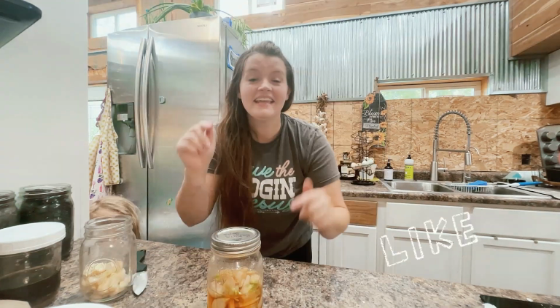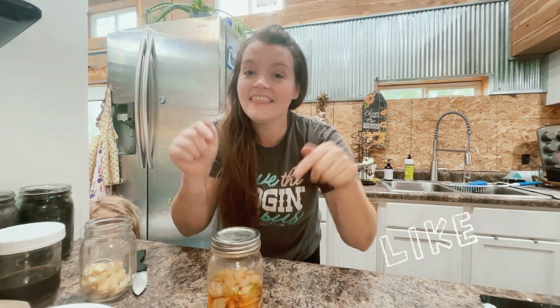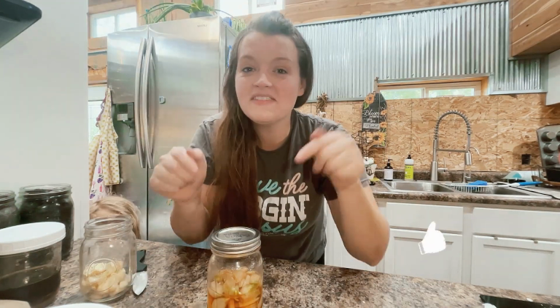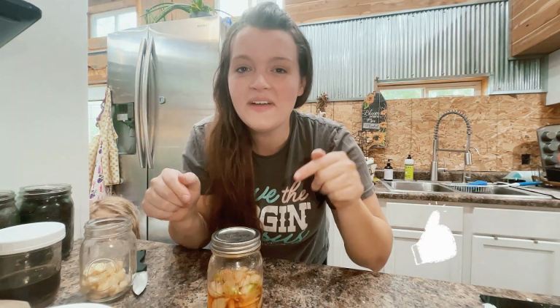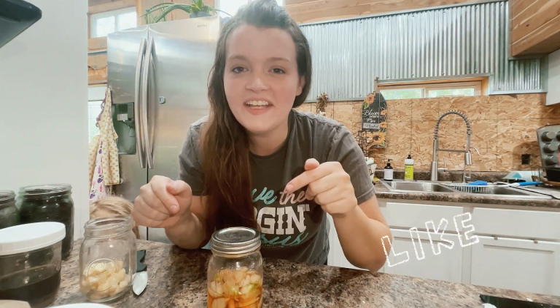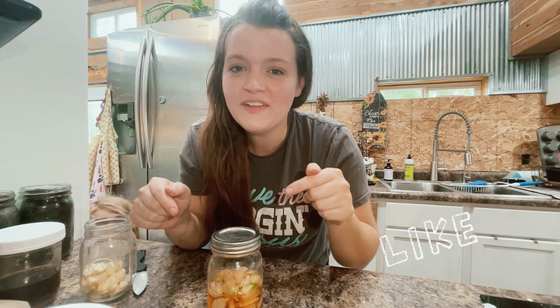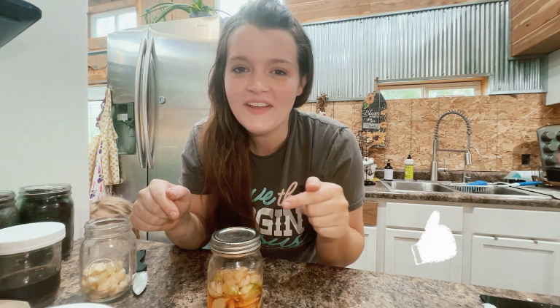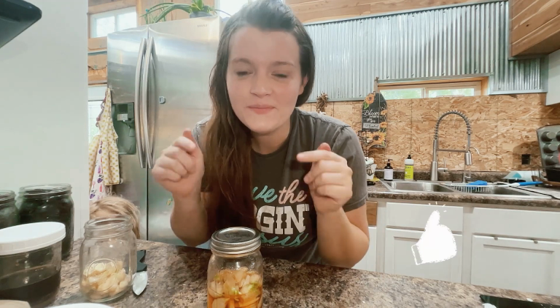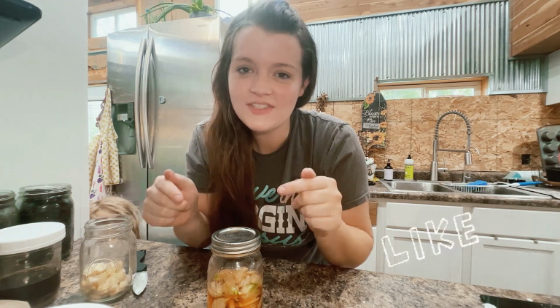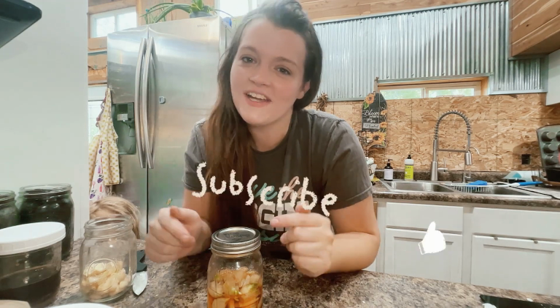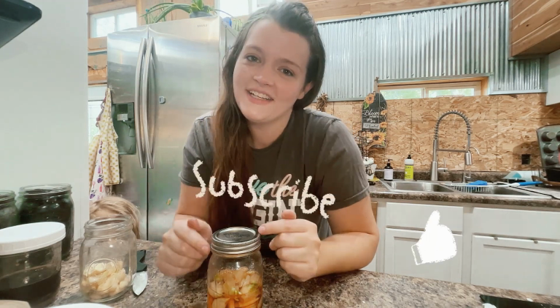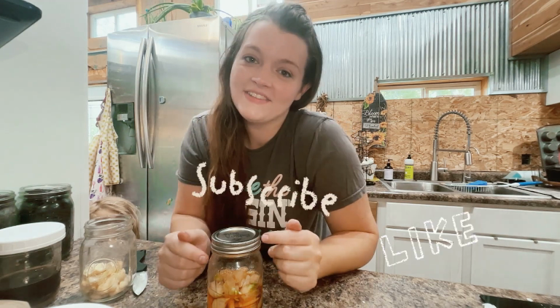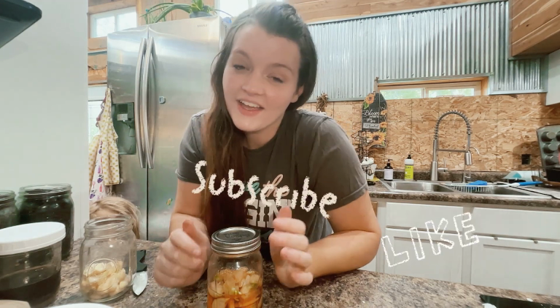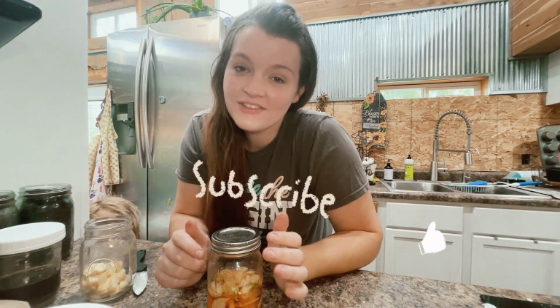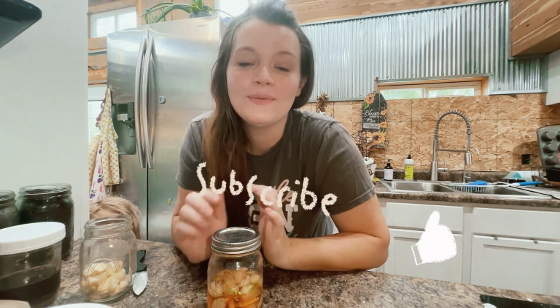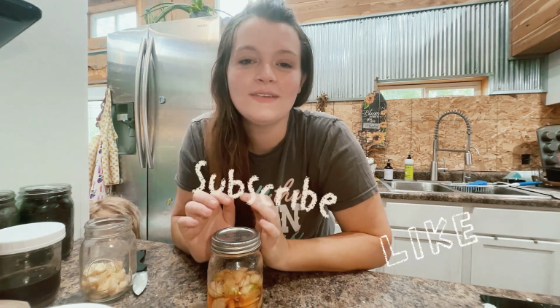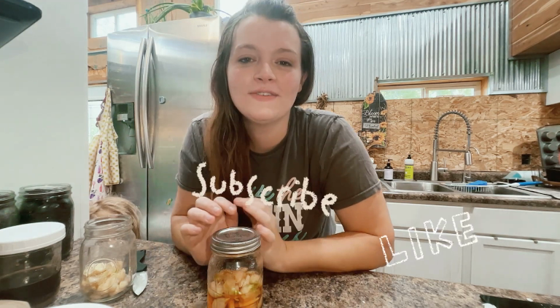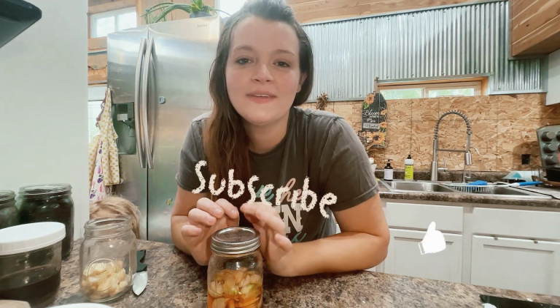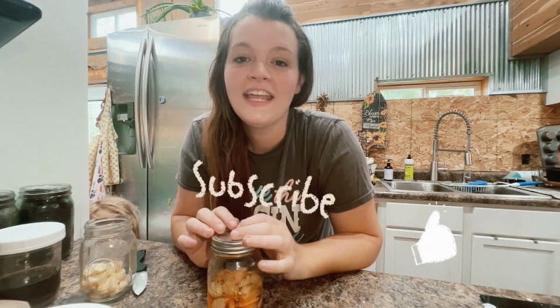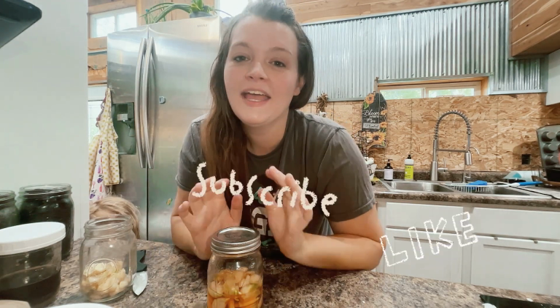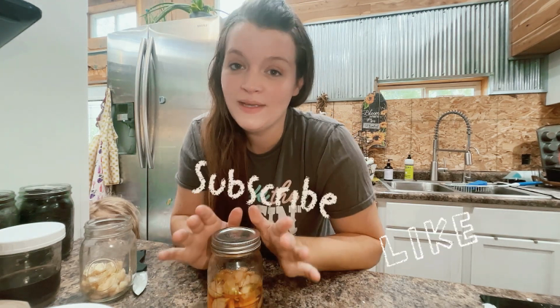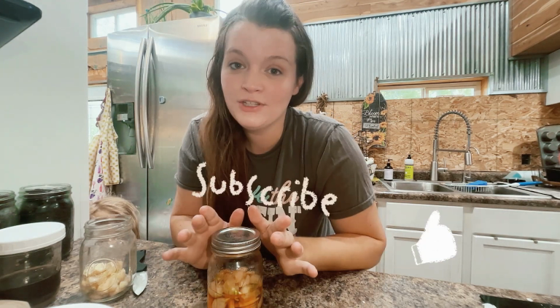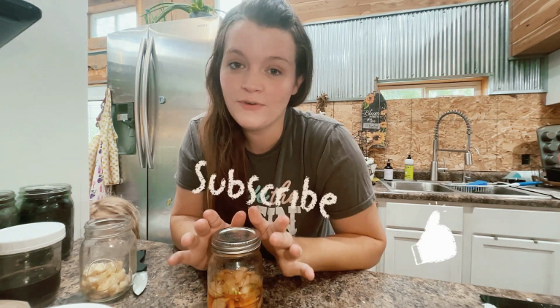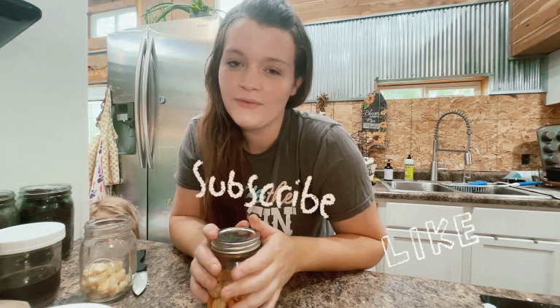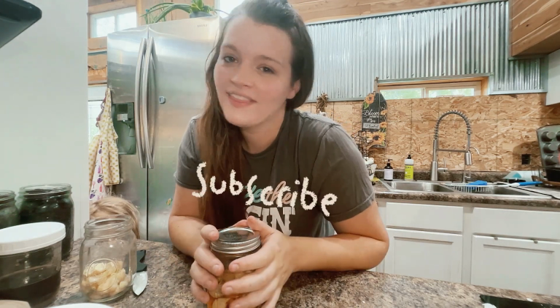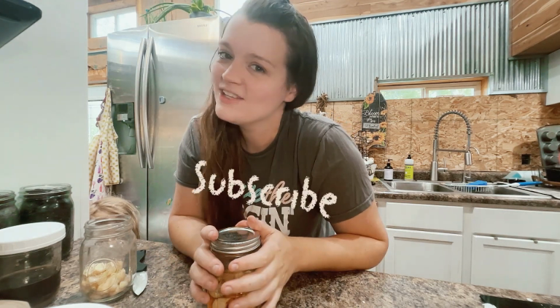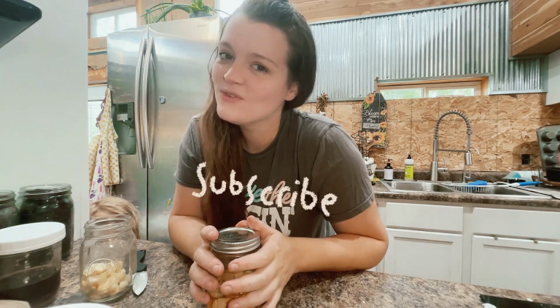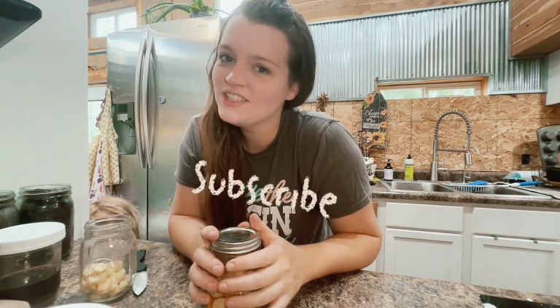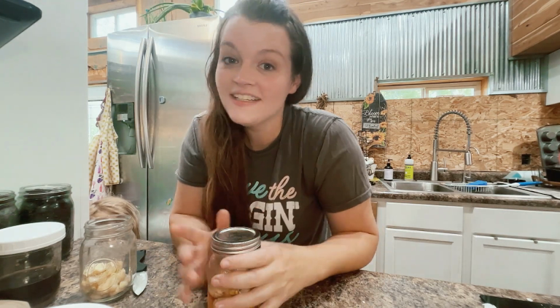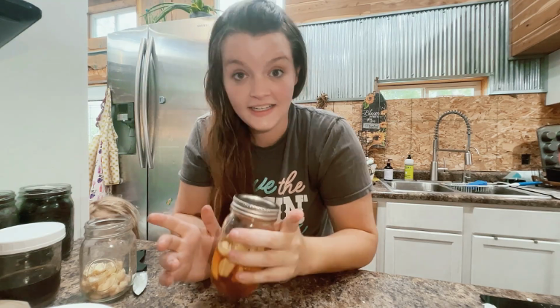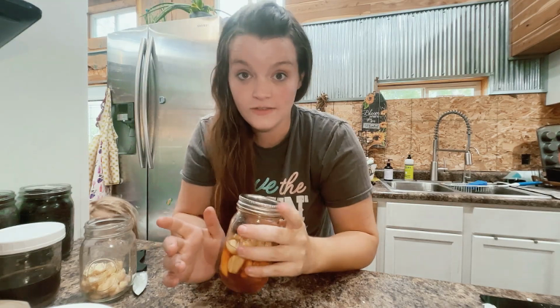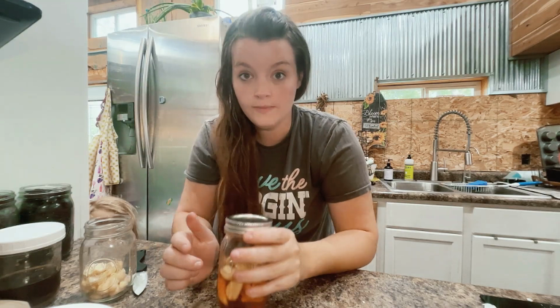Hit that thumbs up button below to help boost this content out to others who would benefit from it, and make sure you're following. Thanks for watching — now get to fermenting!